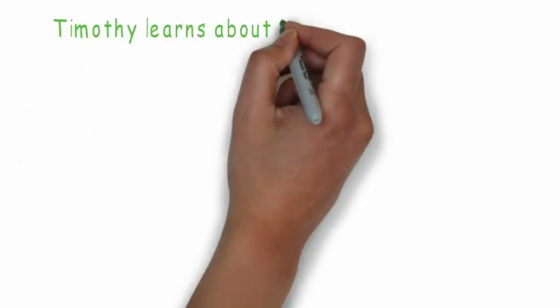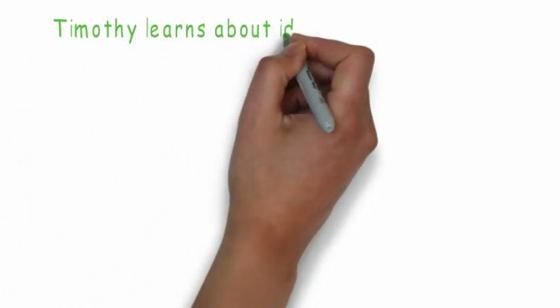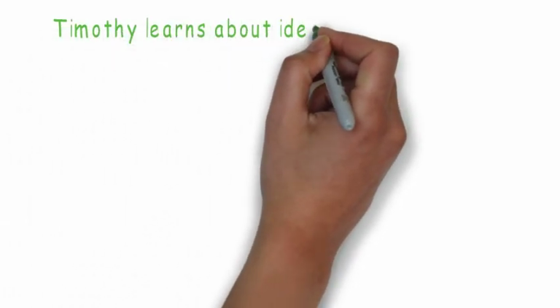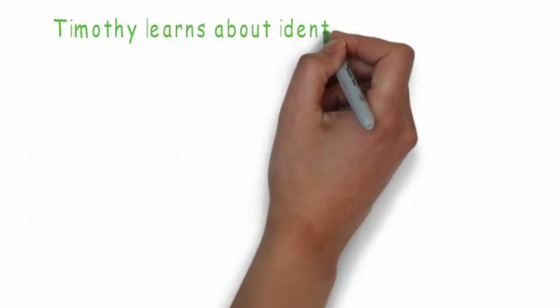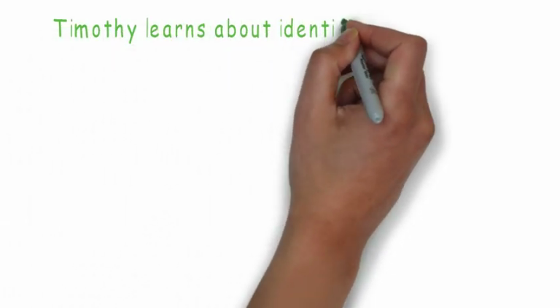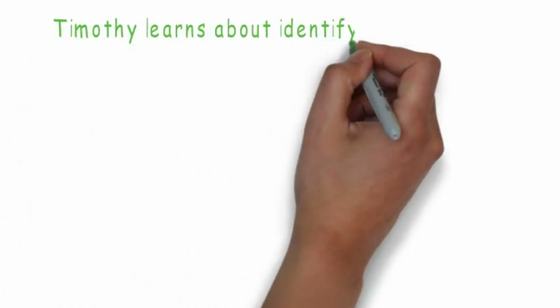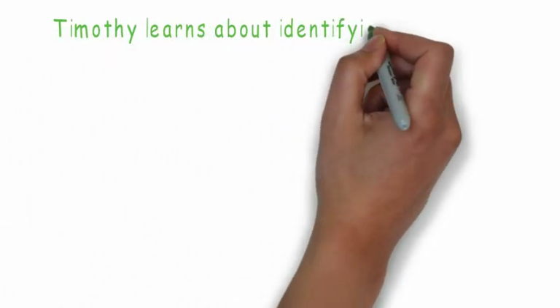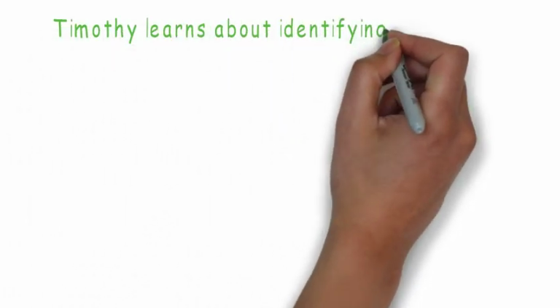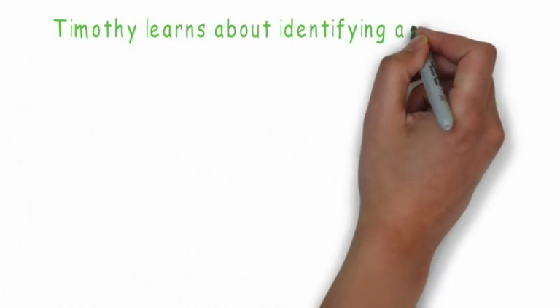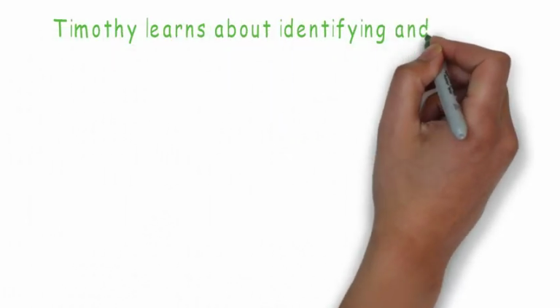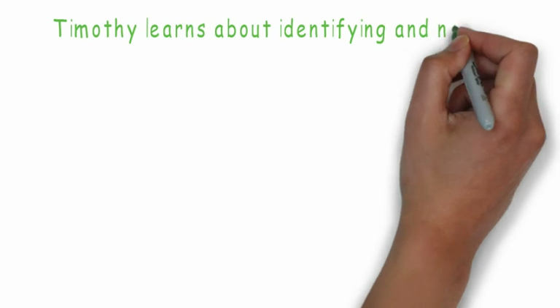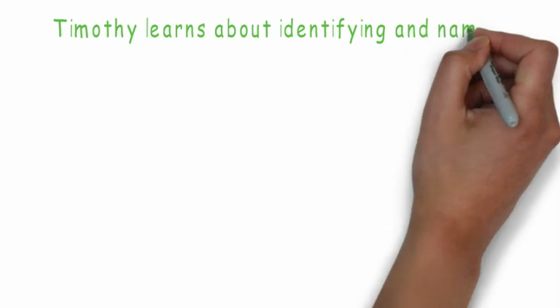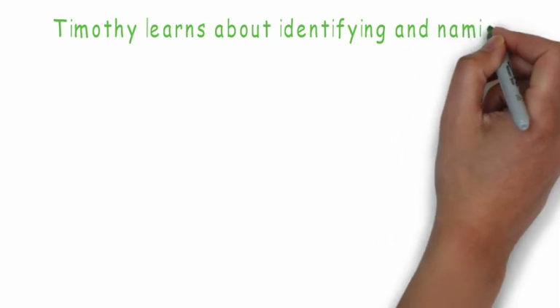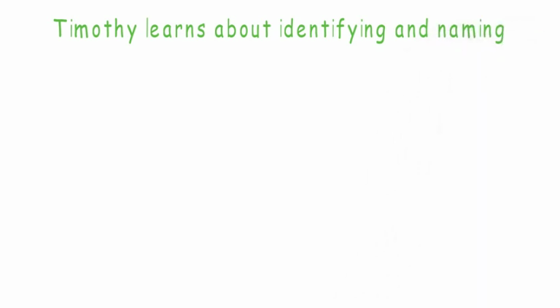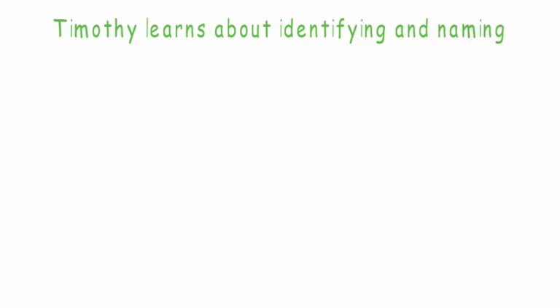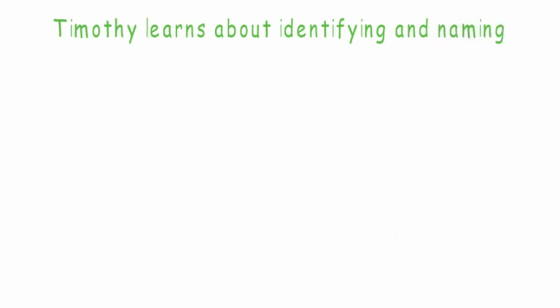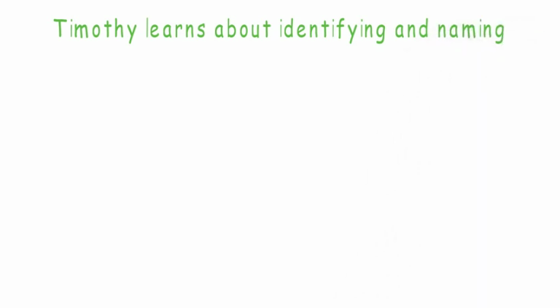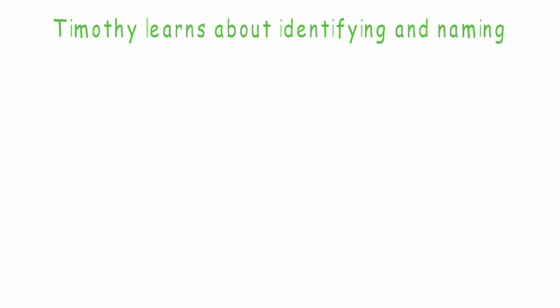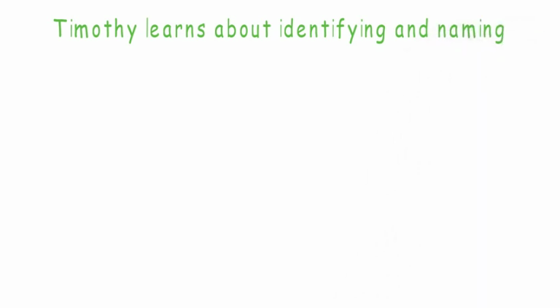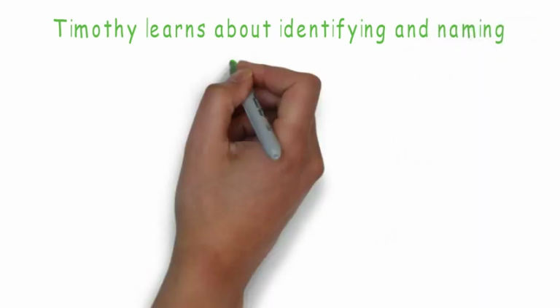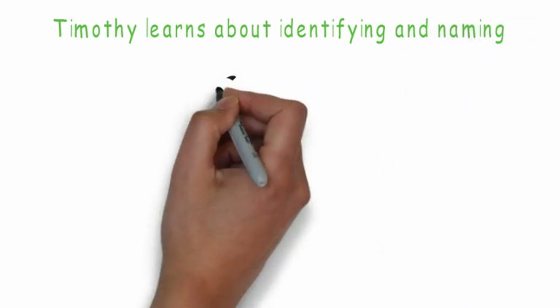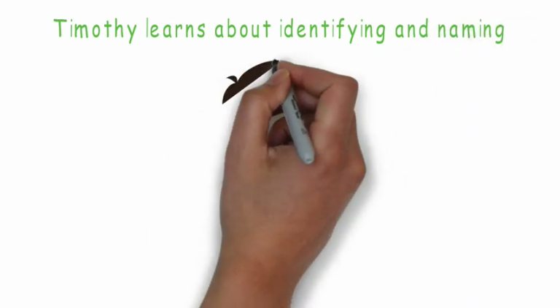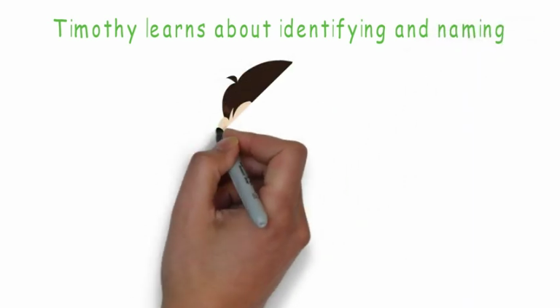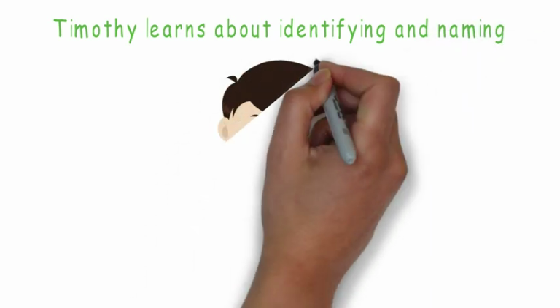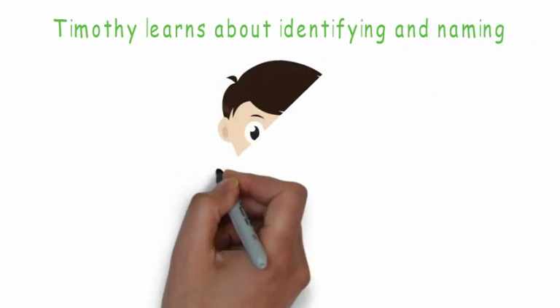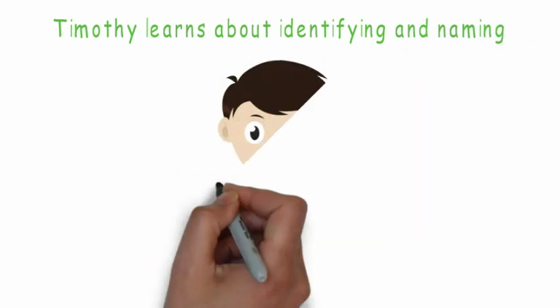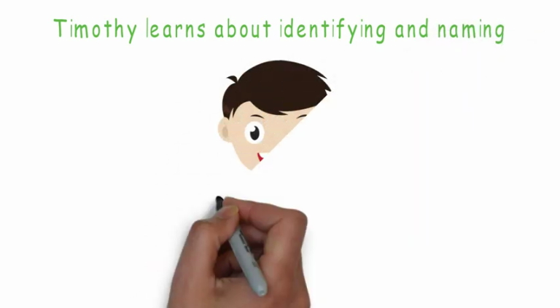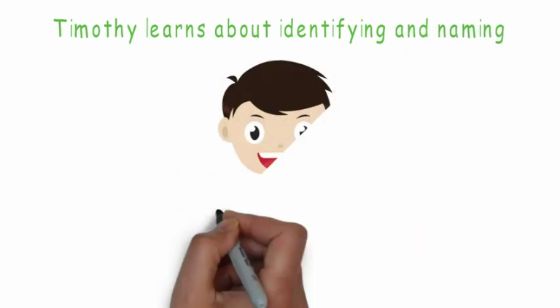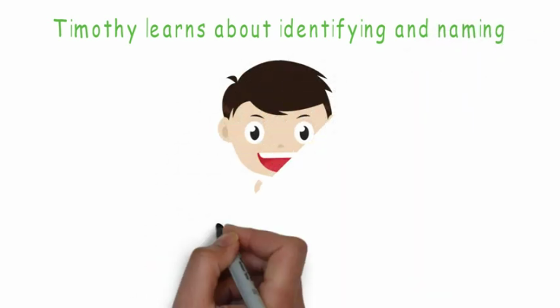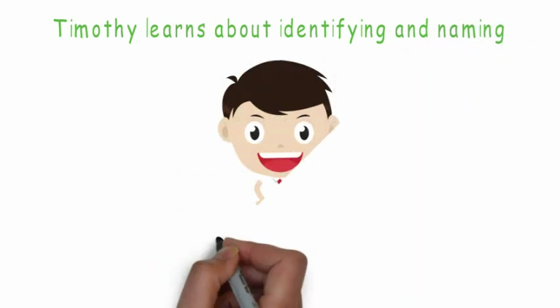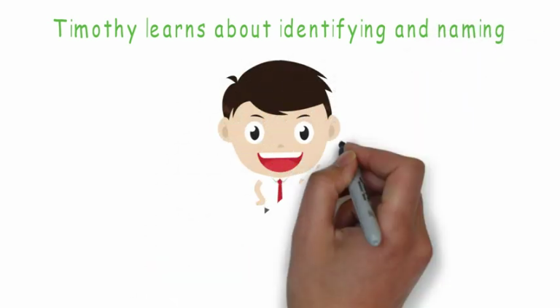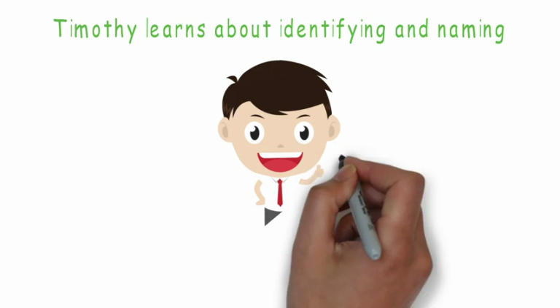Welcome to my video. Today we'll be identifying and naming different flowers.